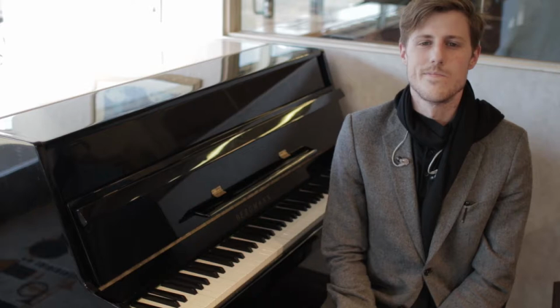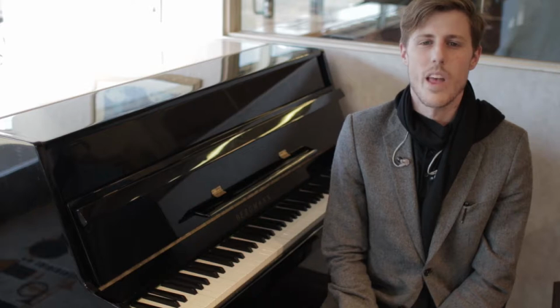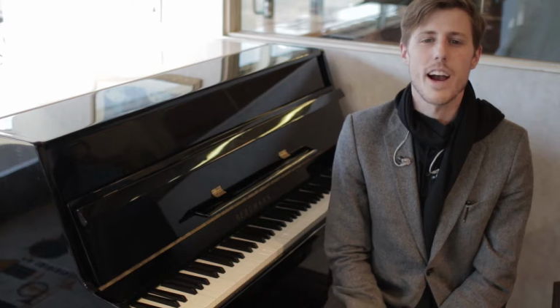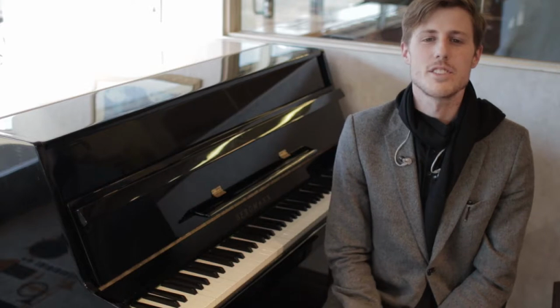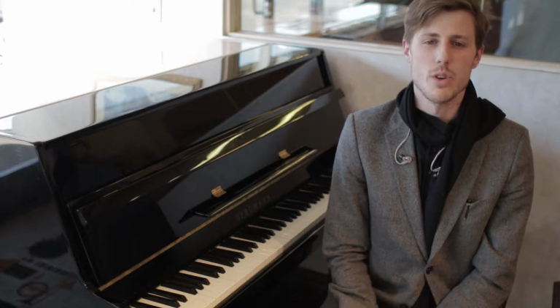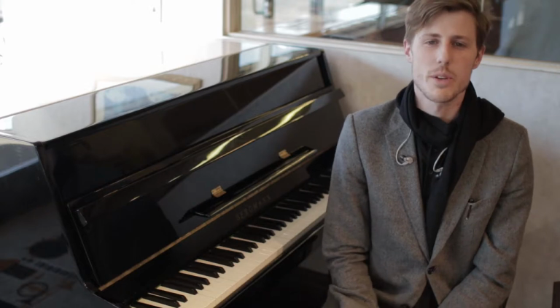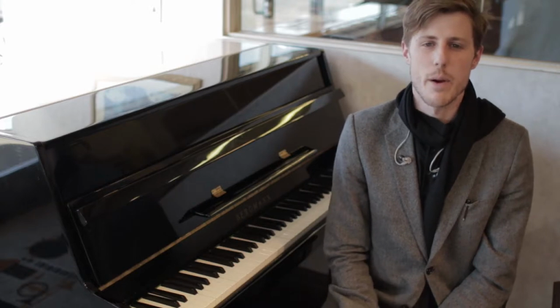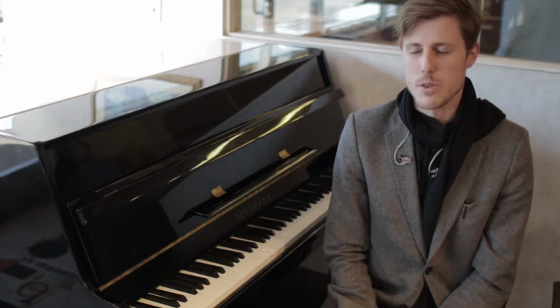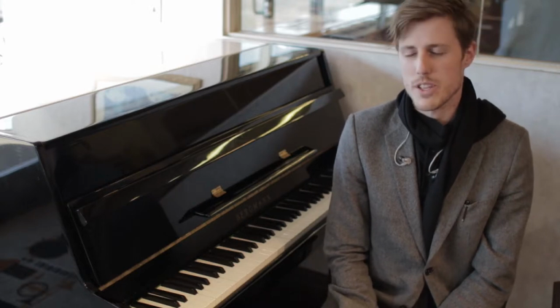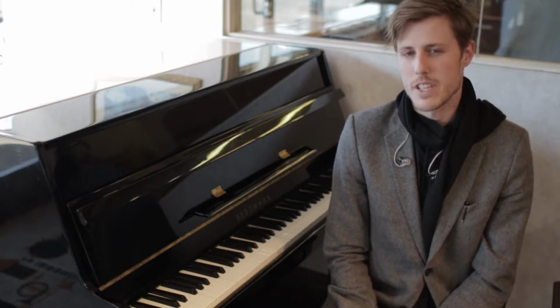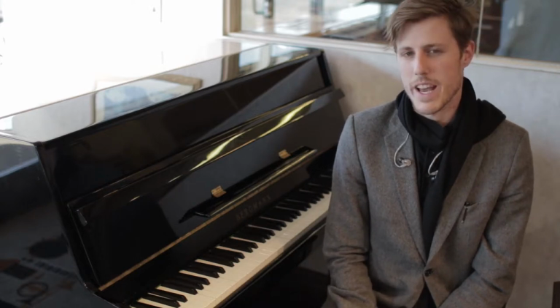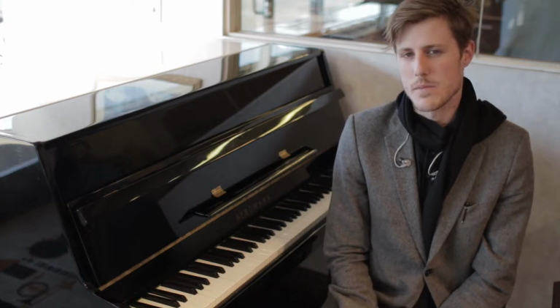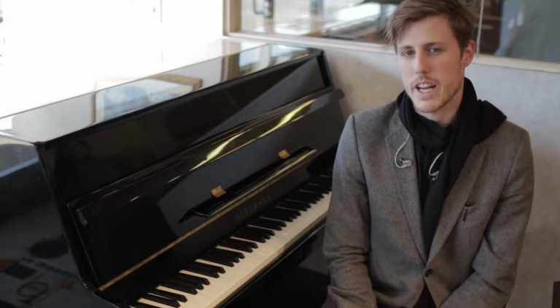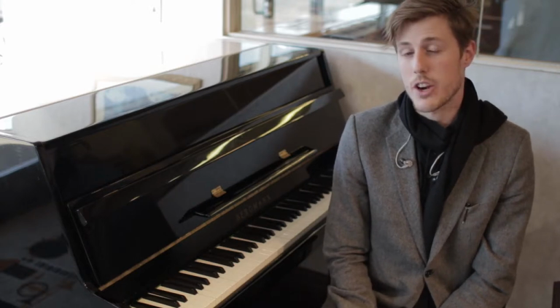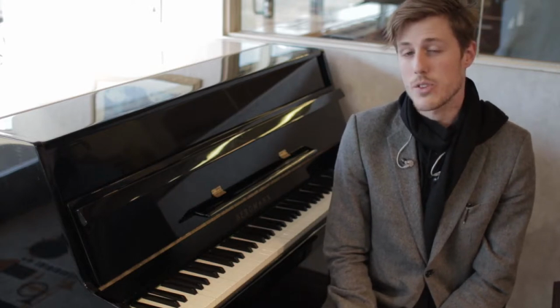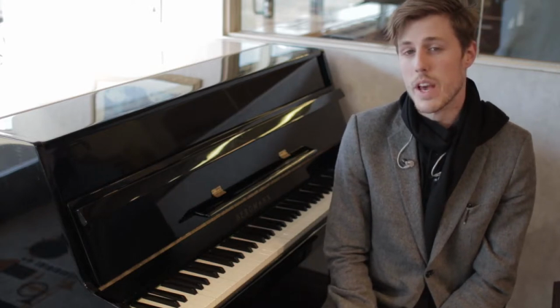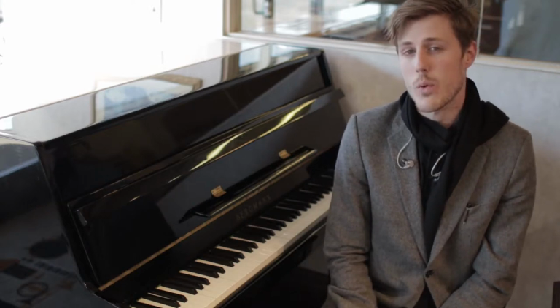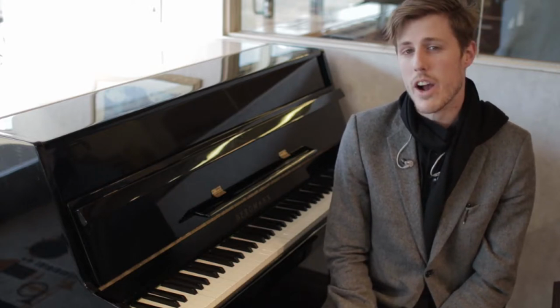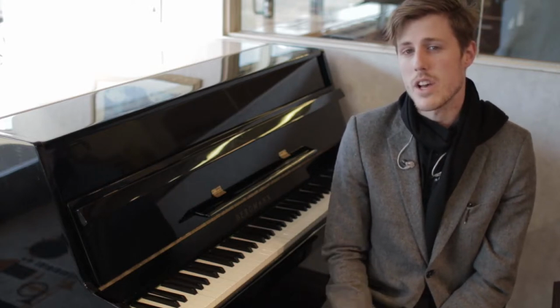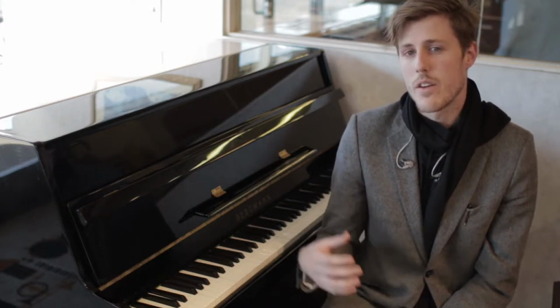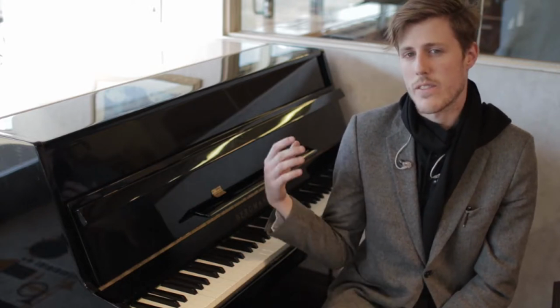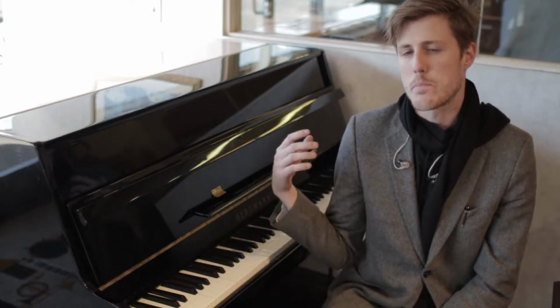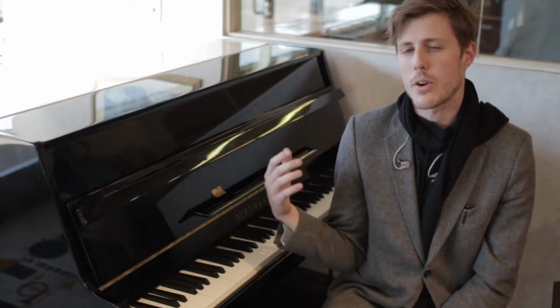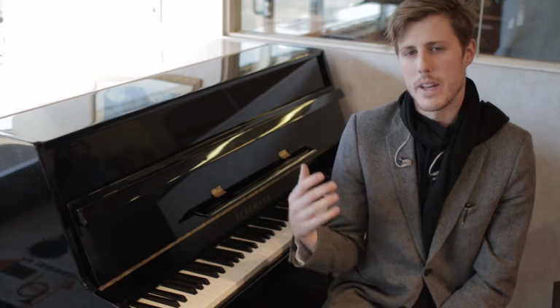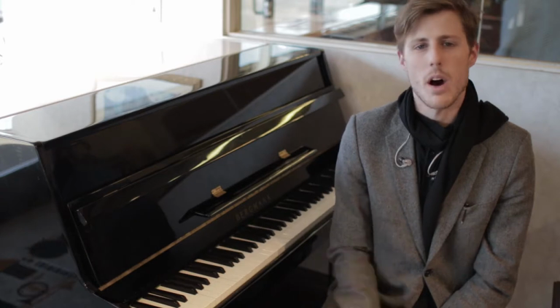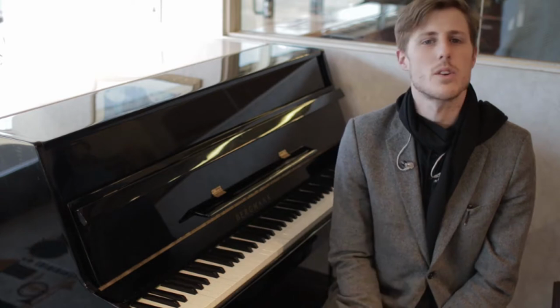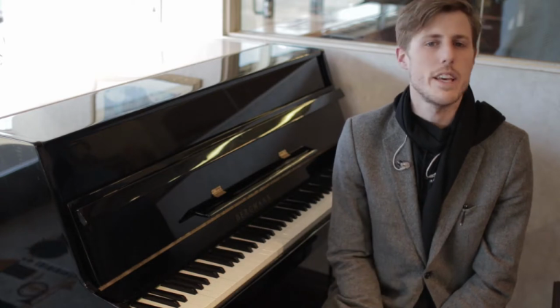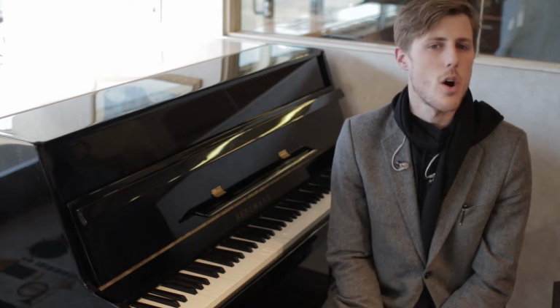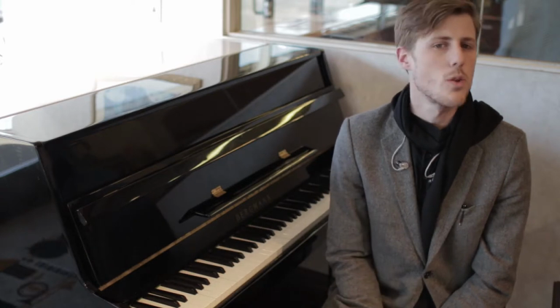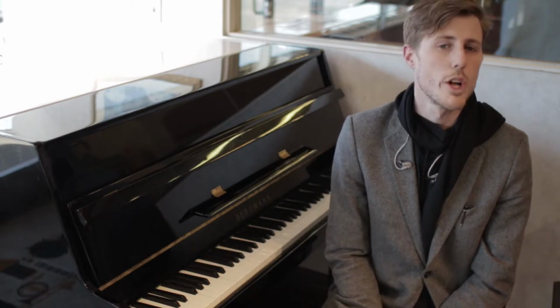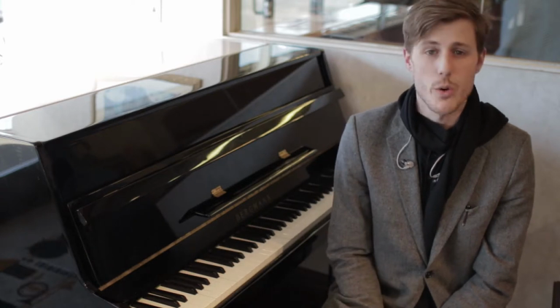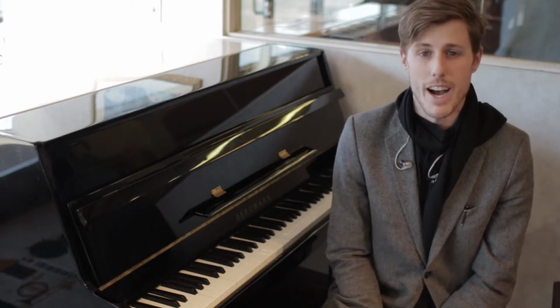Hey guys, it's William at AMRO Music. Today I'm sitting at our used piano warehouse in front of a Bergman model ER-109.